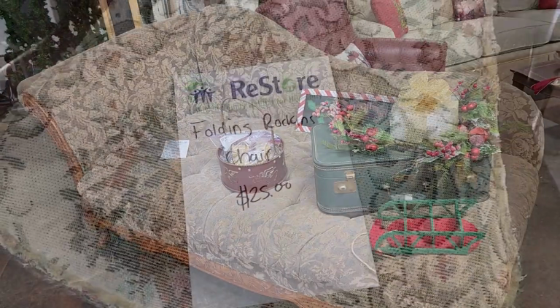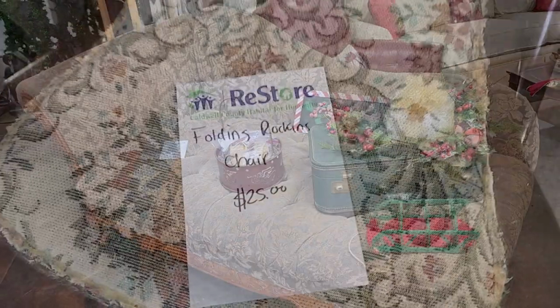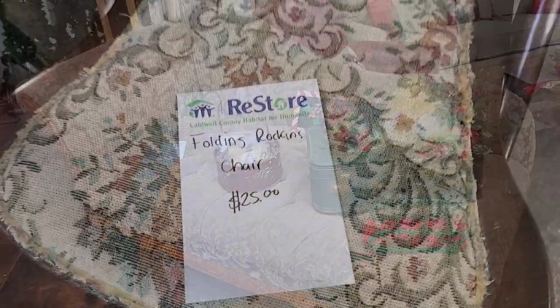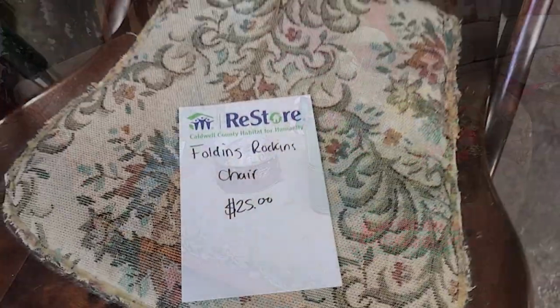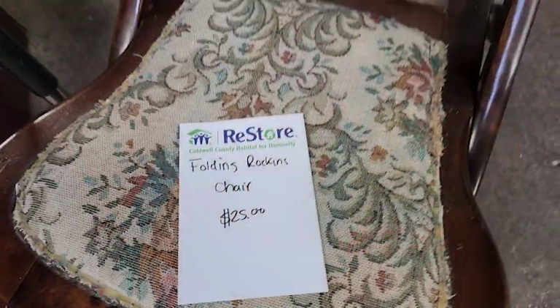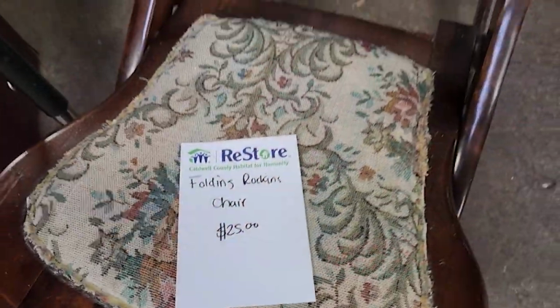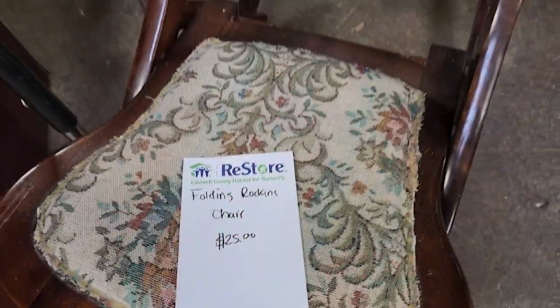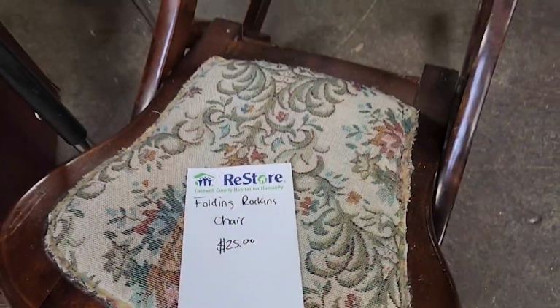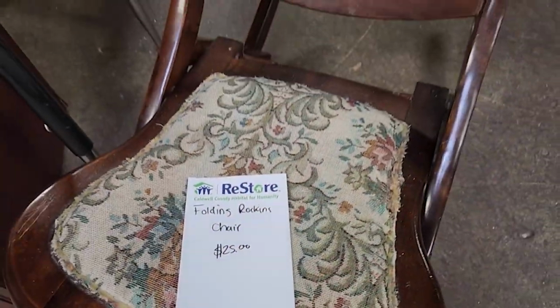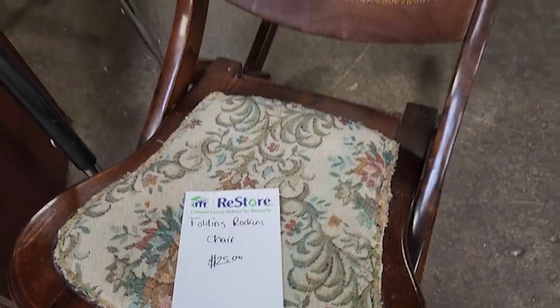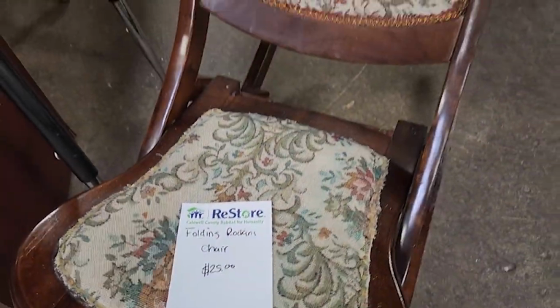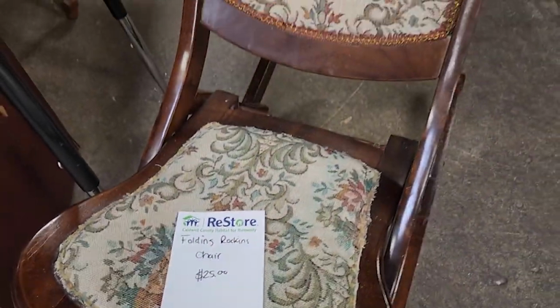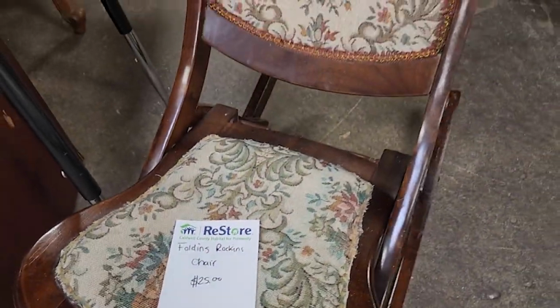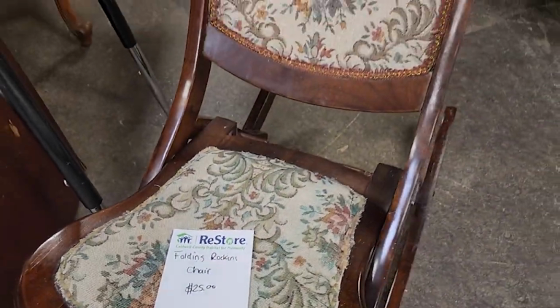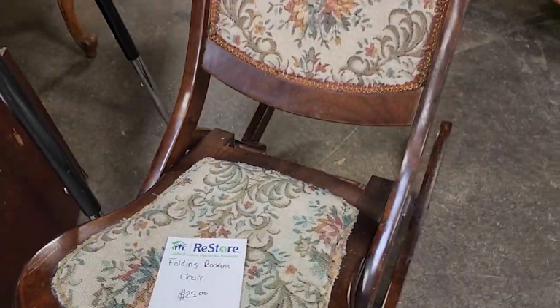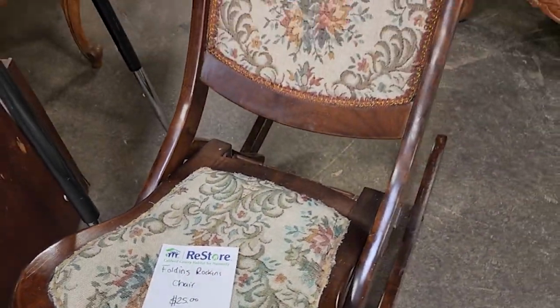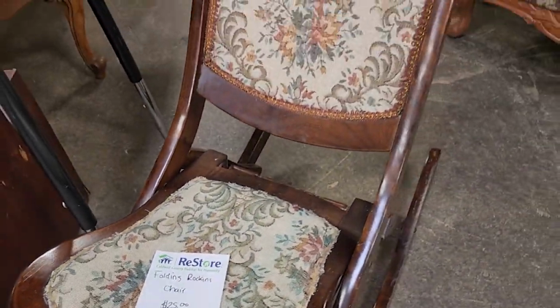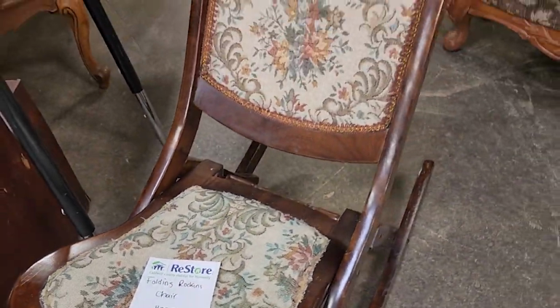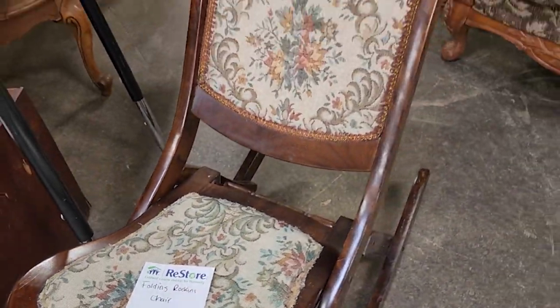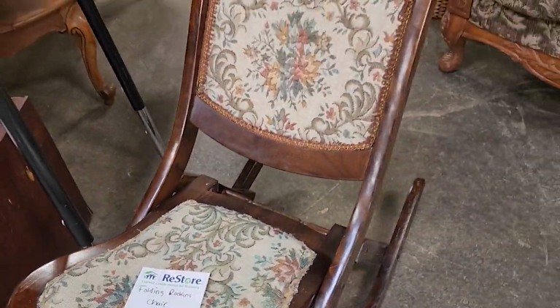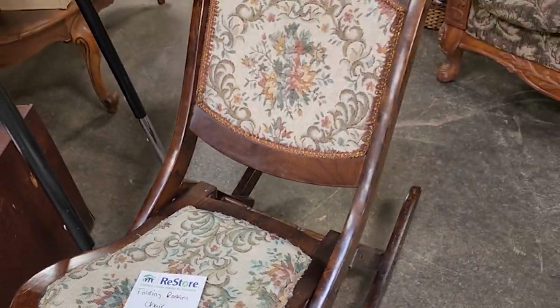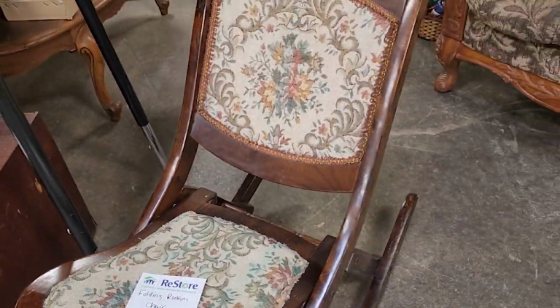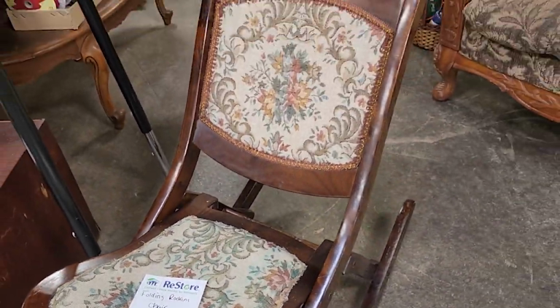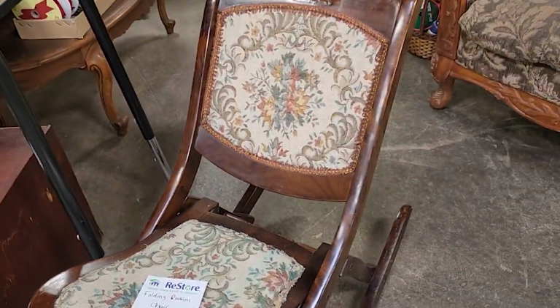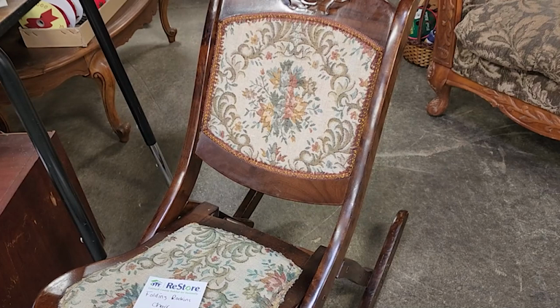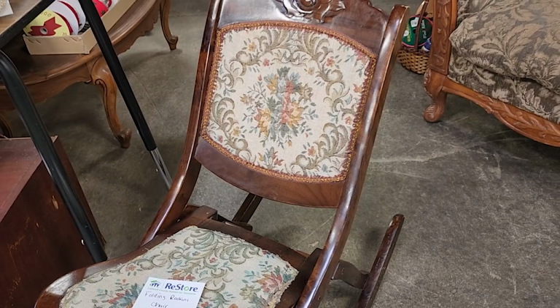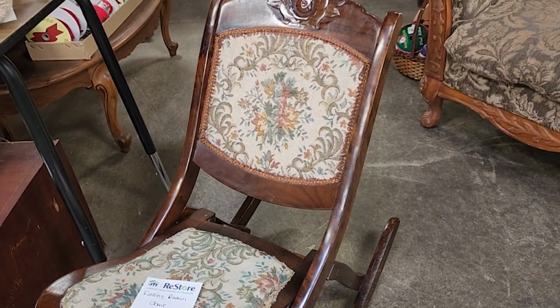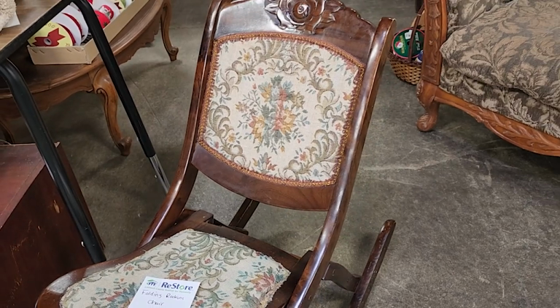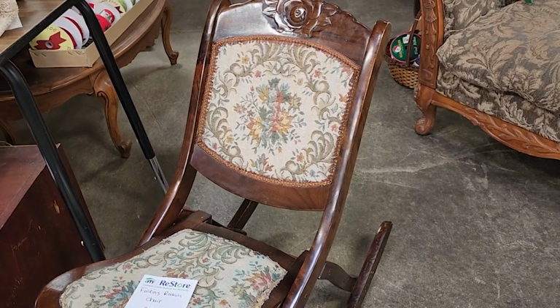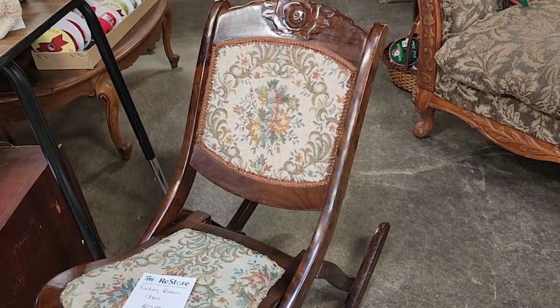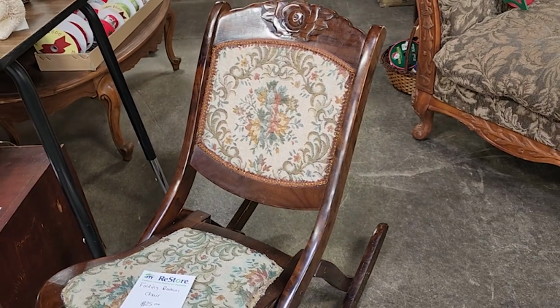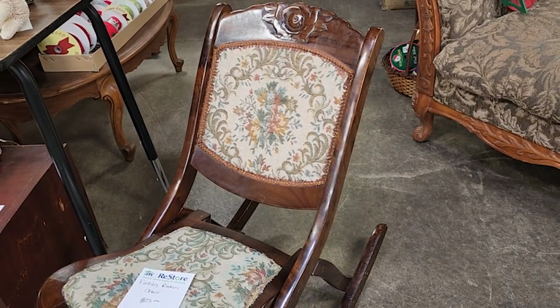And look at this little folding rocker for $25. That looked older — I think that would be sweet in a kid's room.